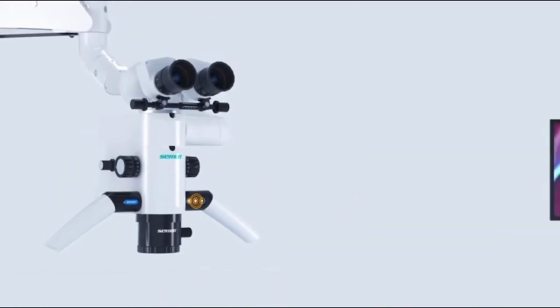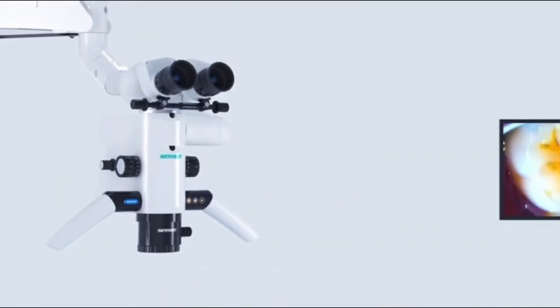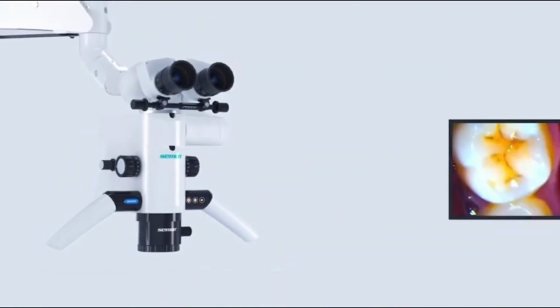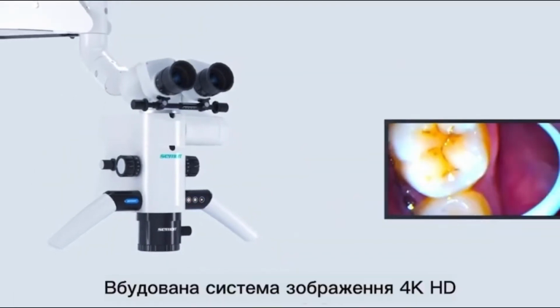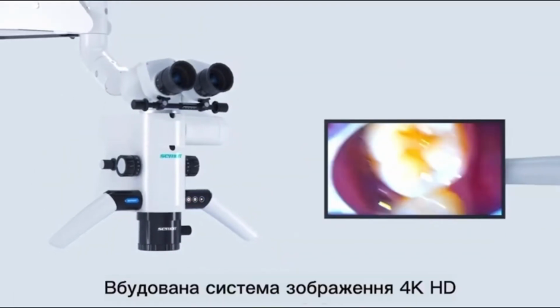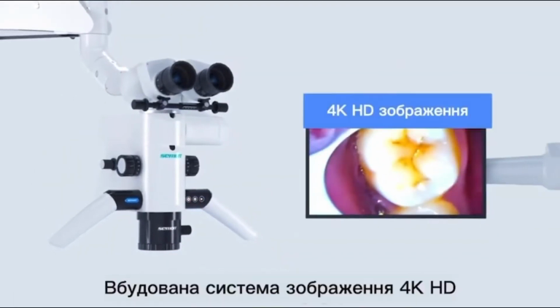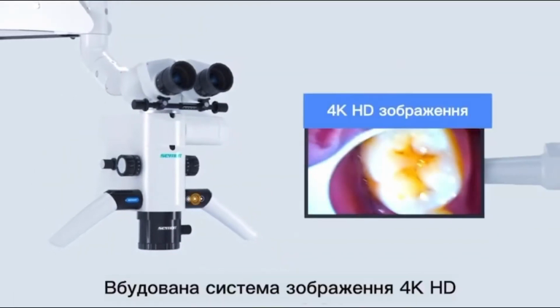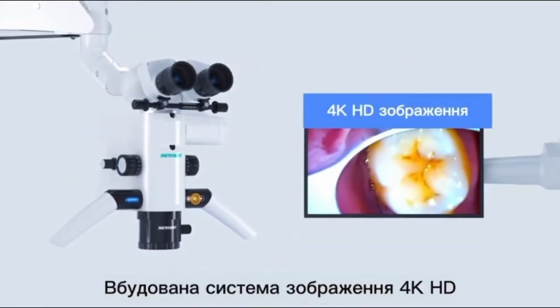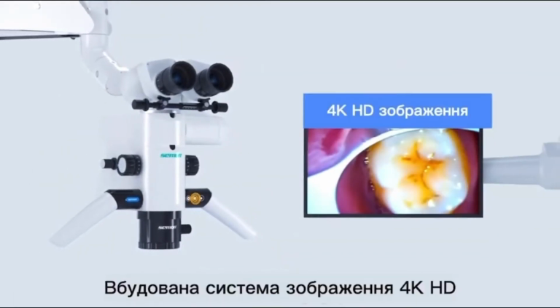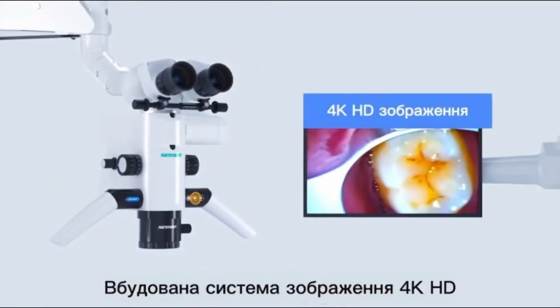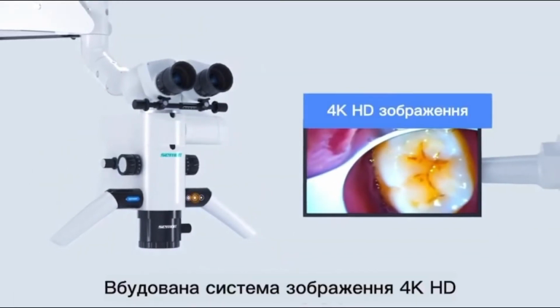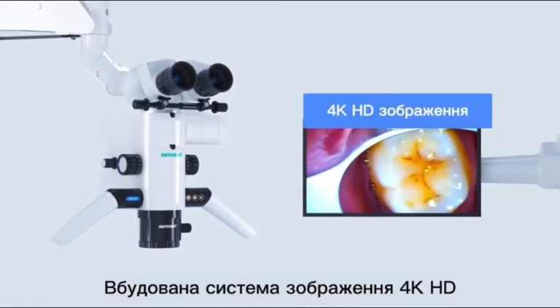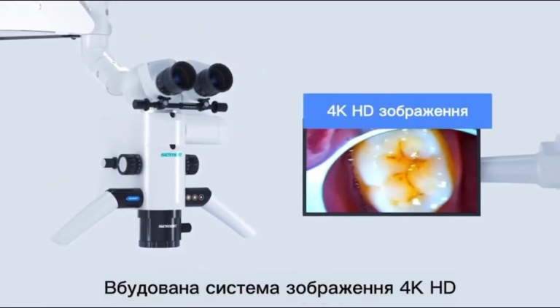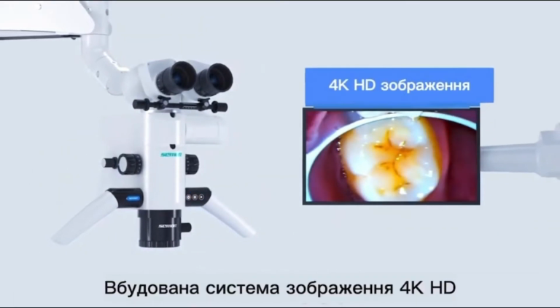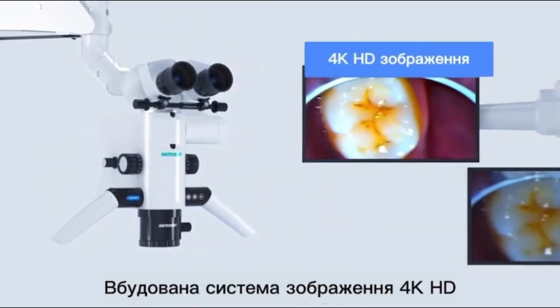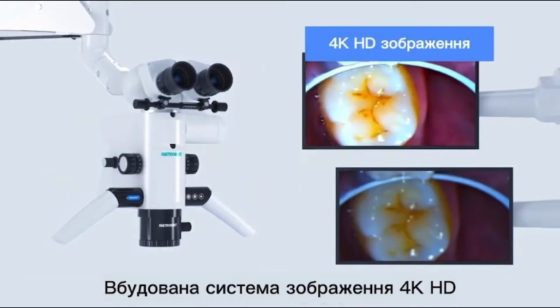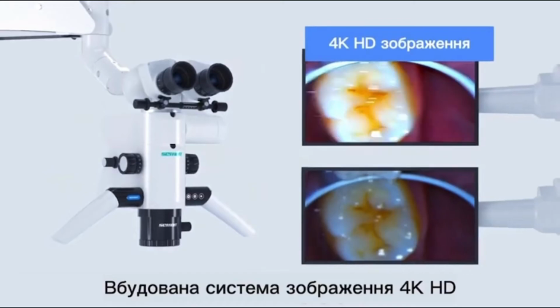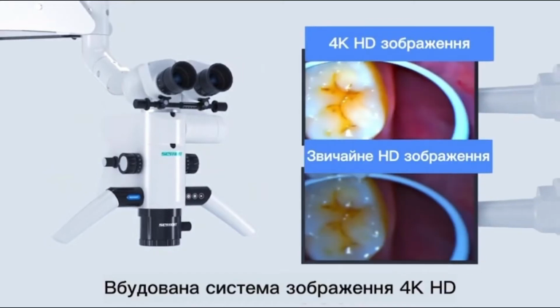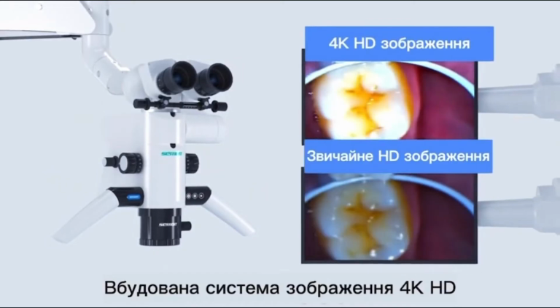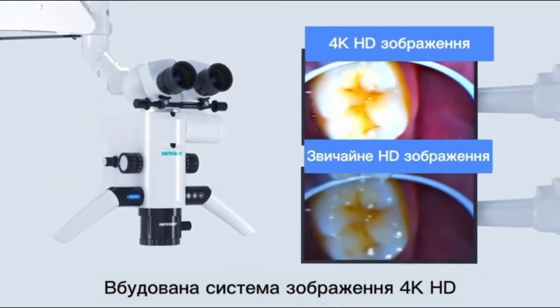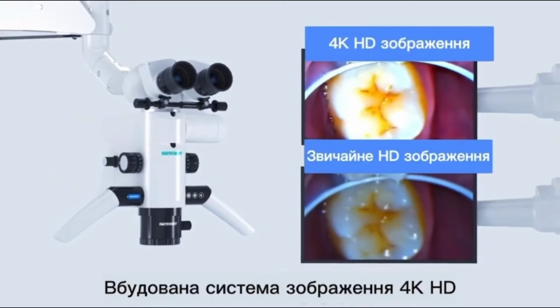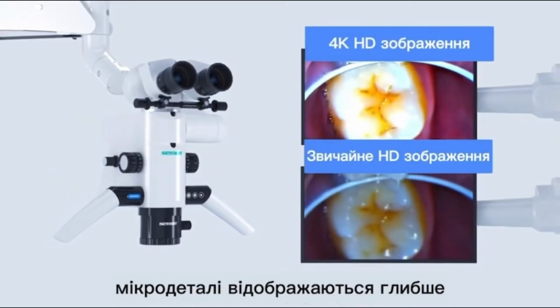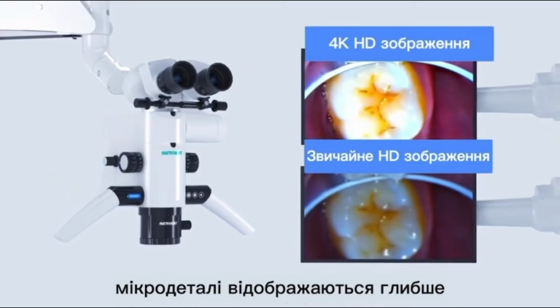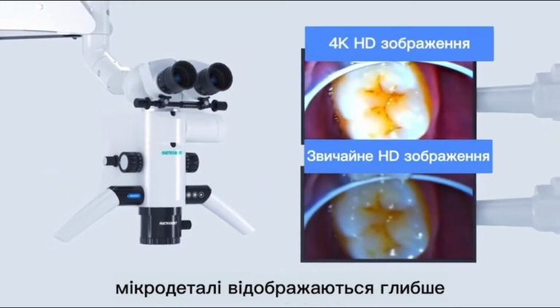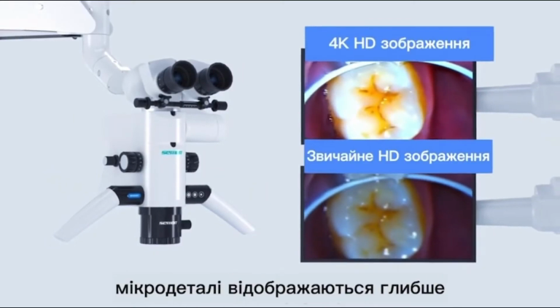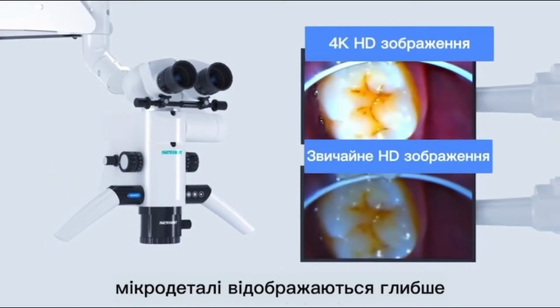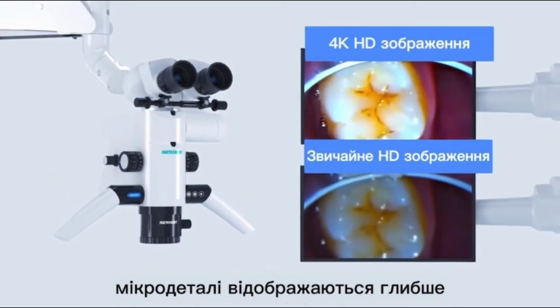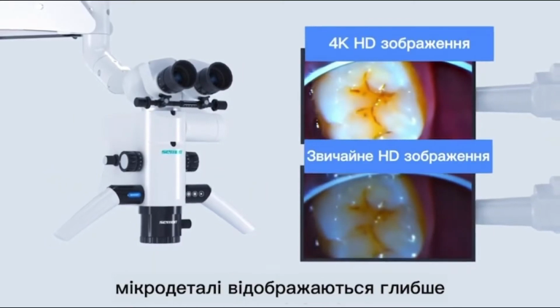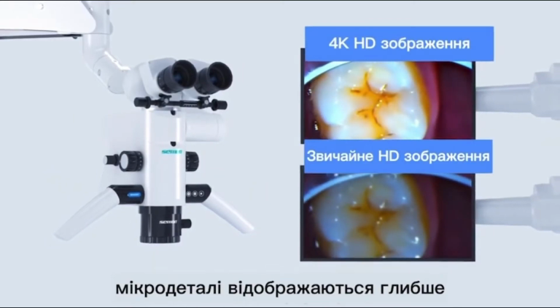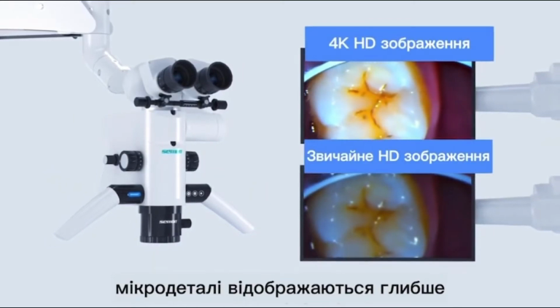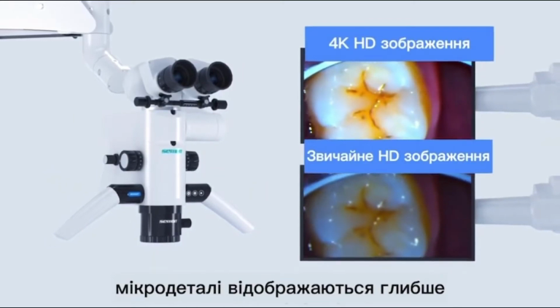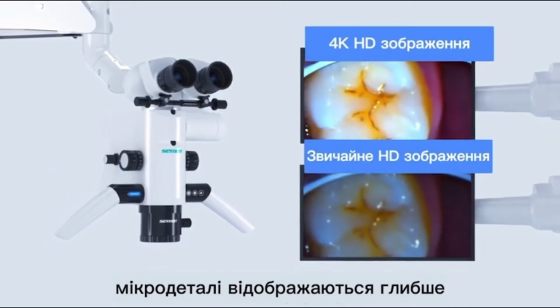Built-in 4K HD imaging system. Micro-details display deeper insight.